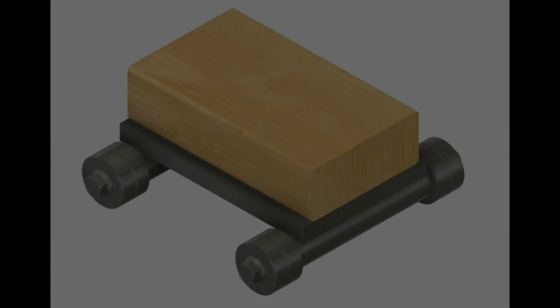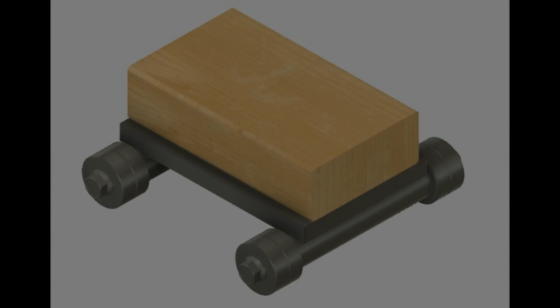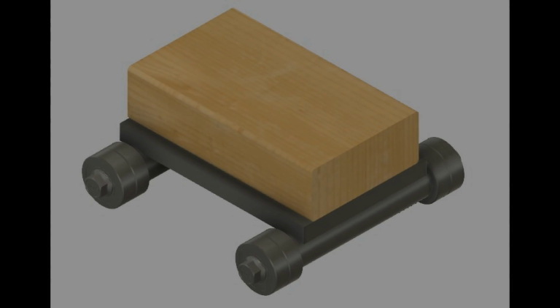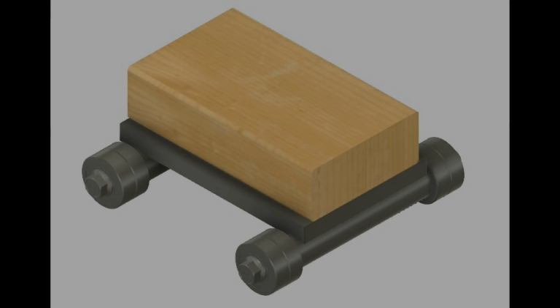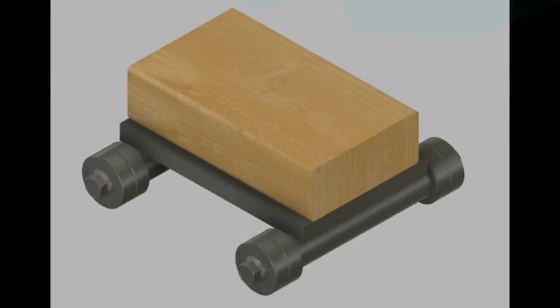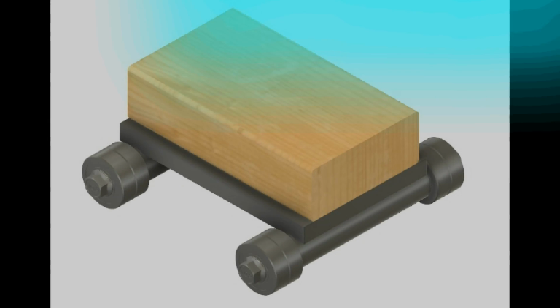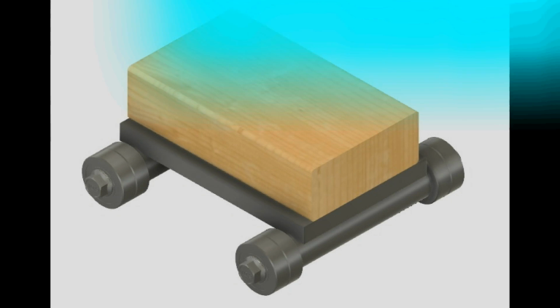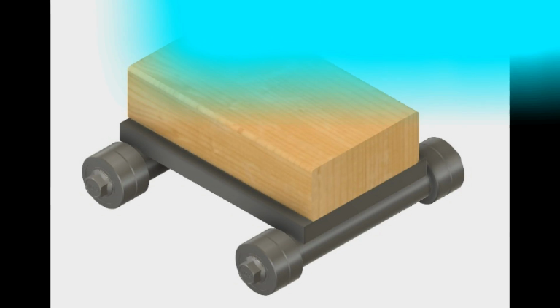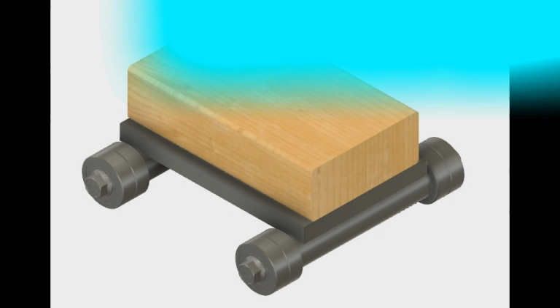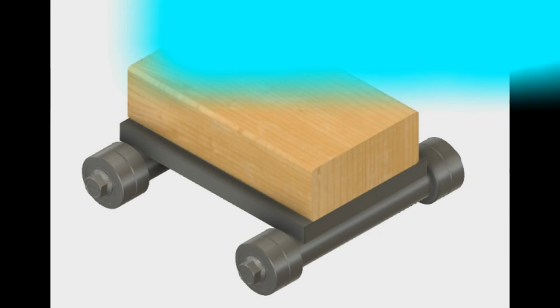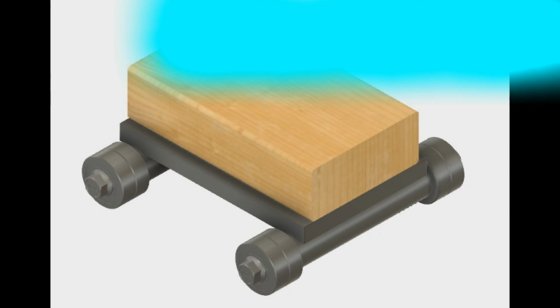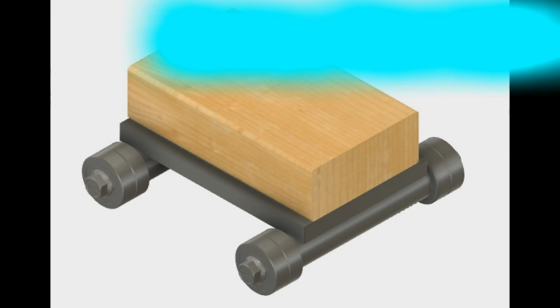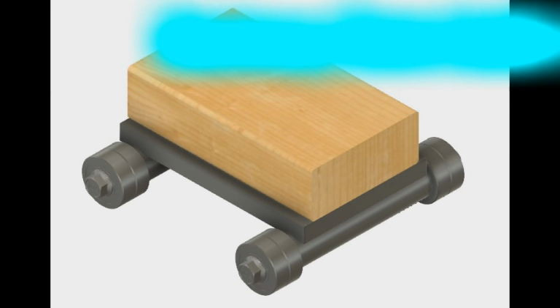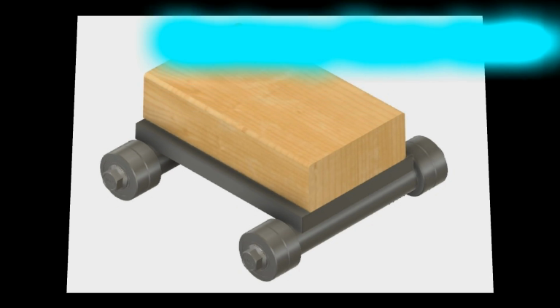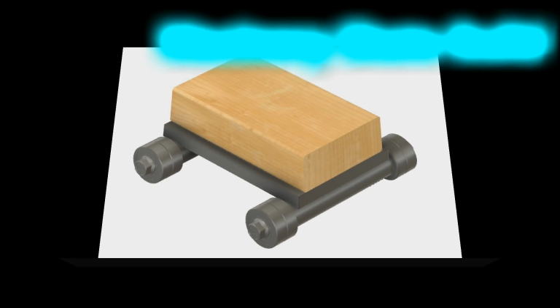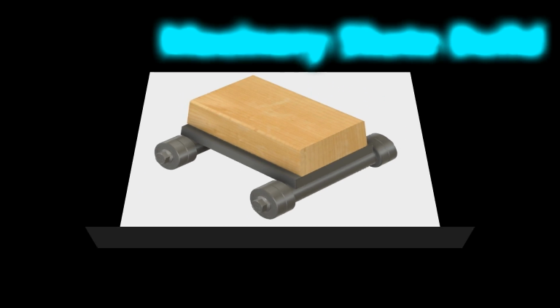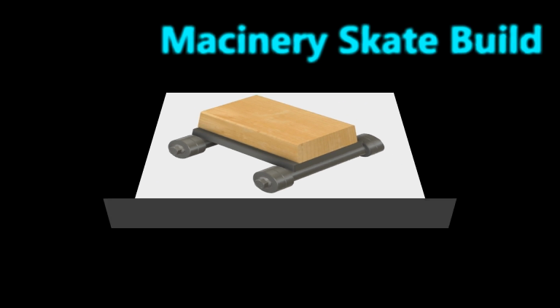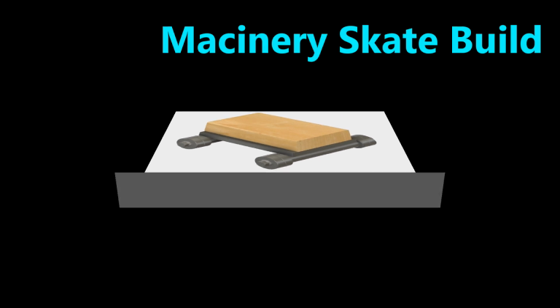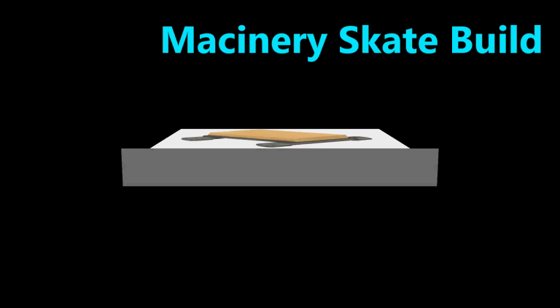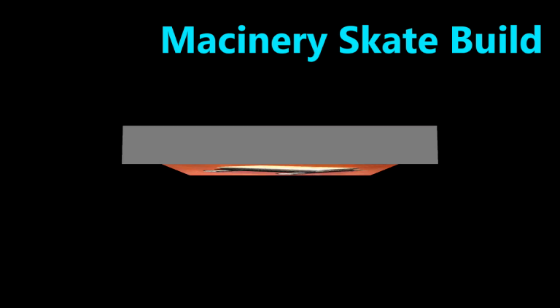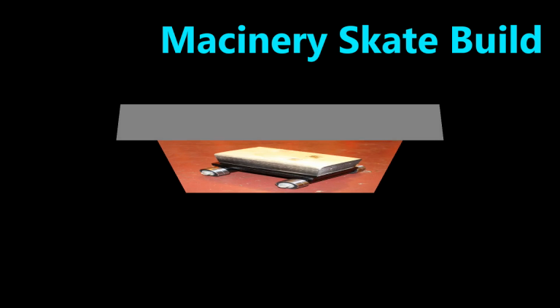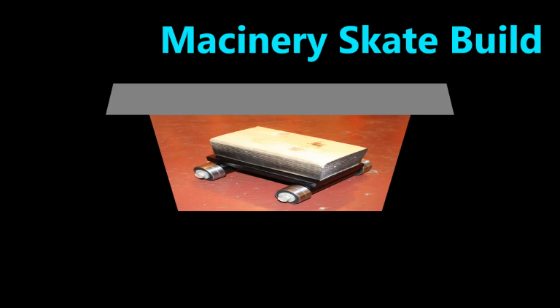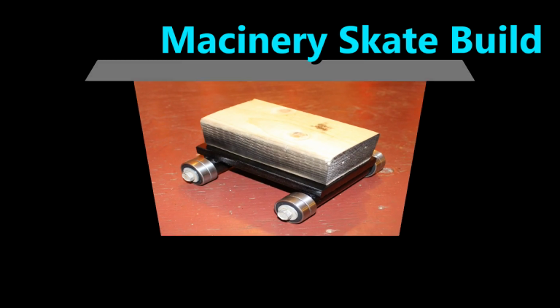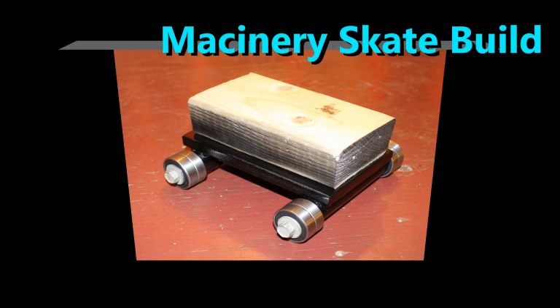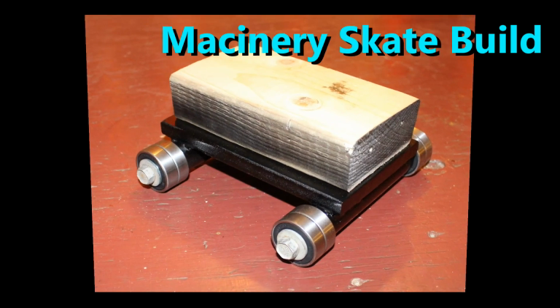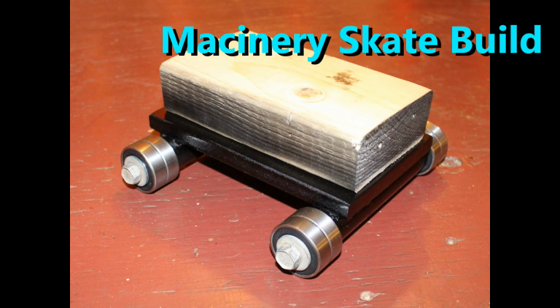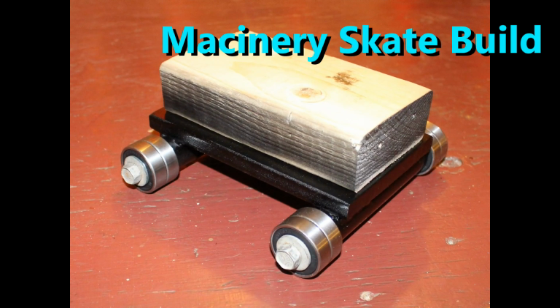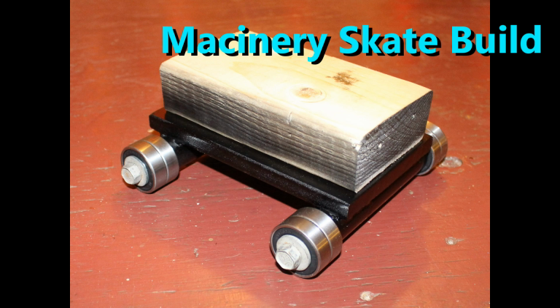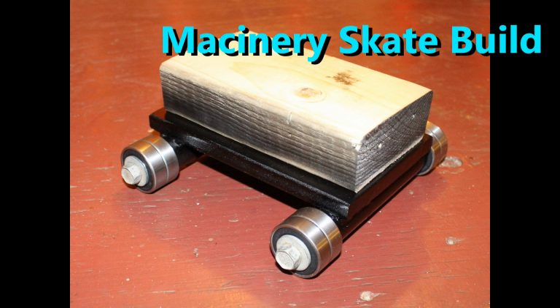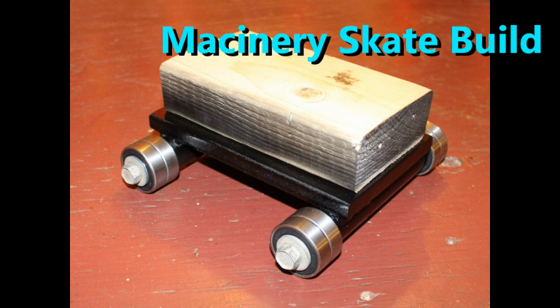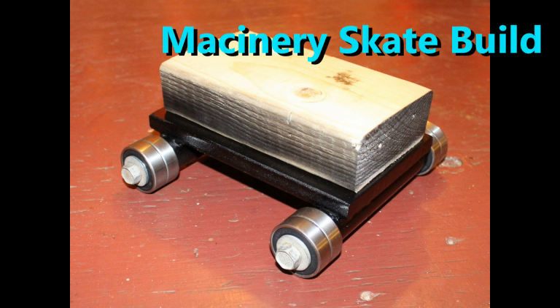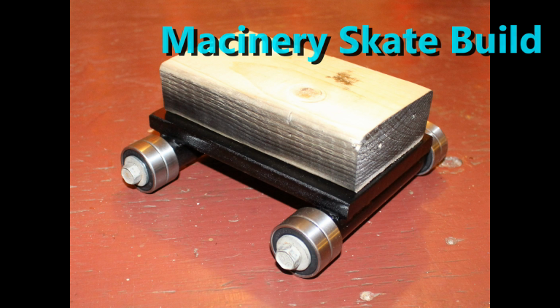Today on RJ's Workshop, we're going to turn this into this, so stay tuned.